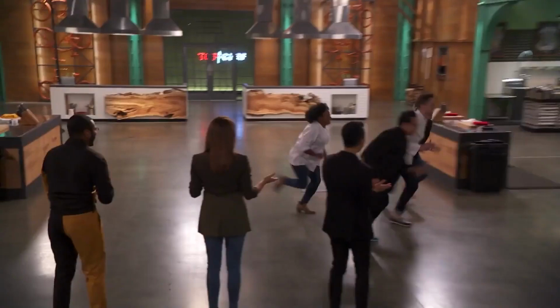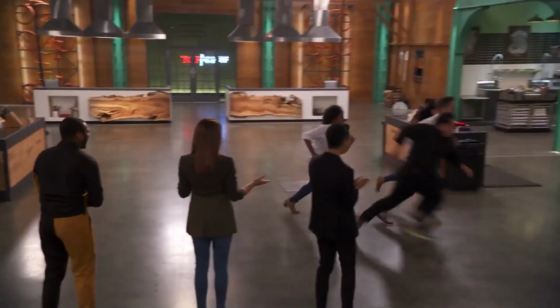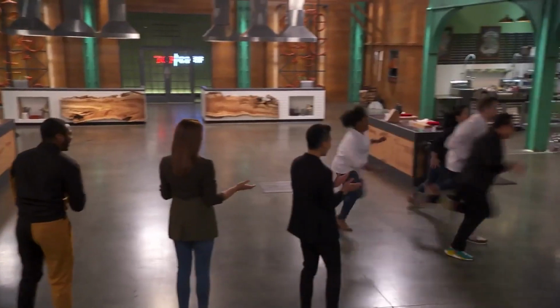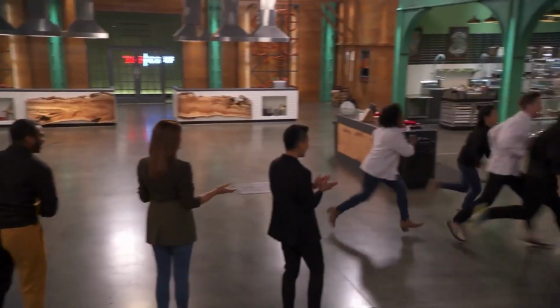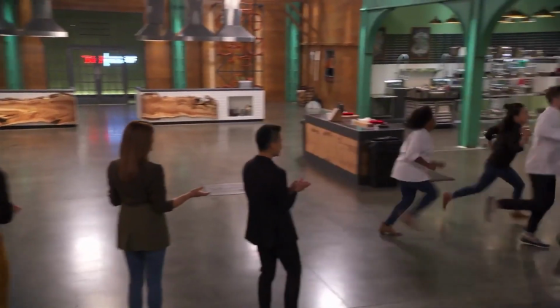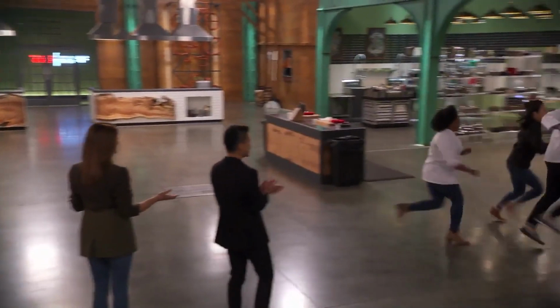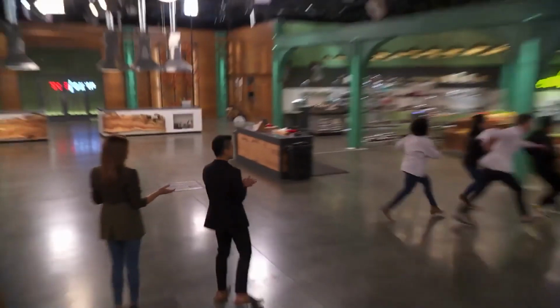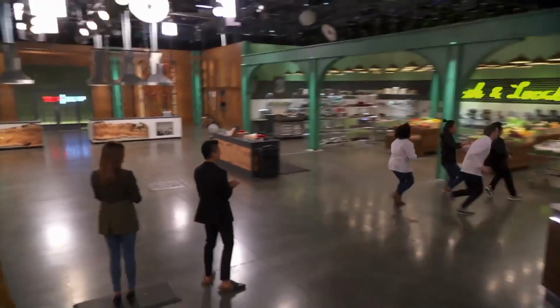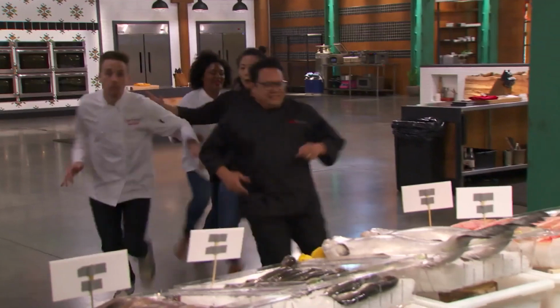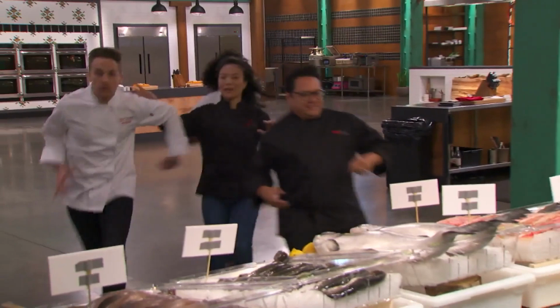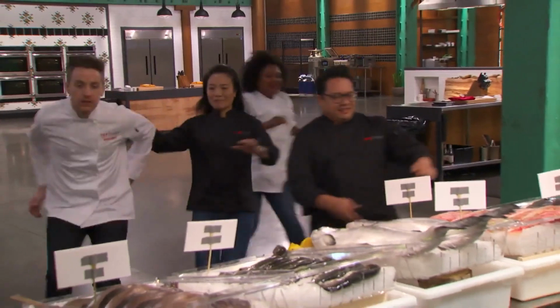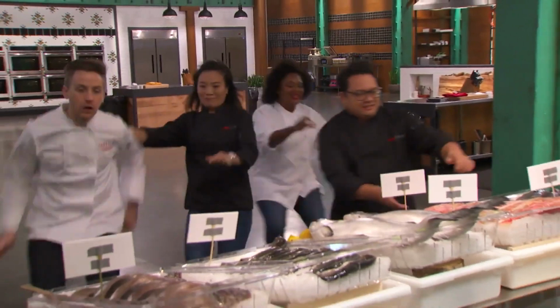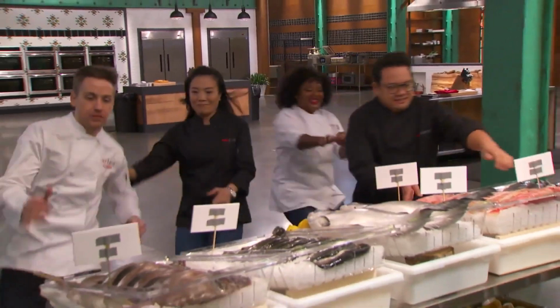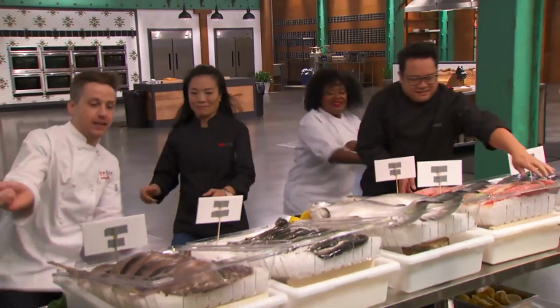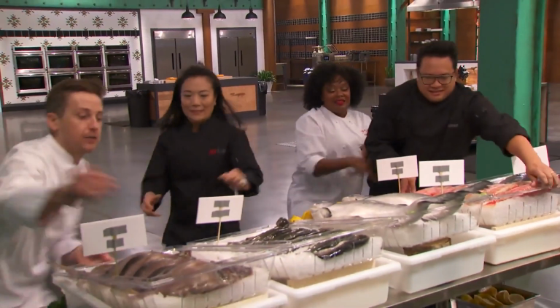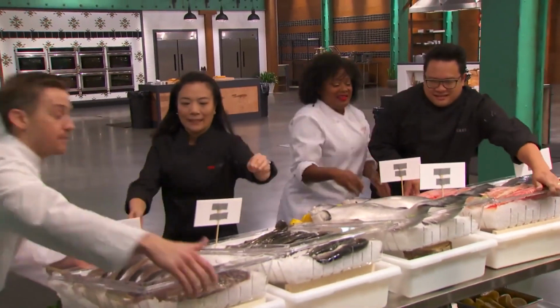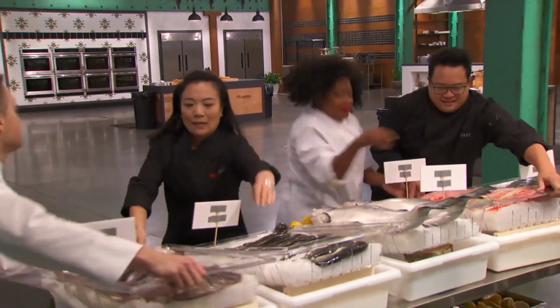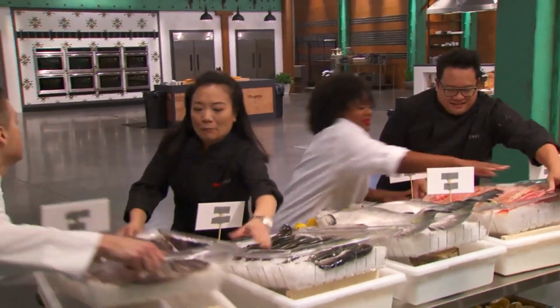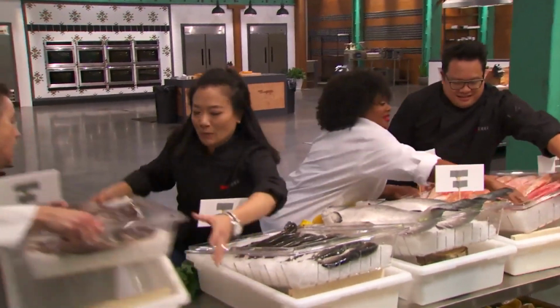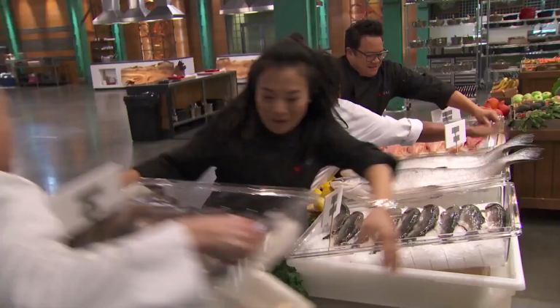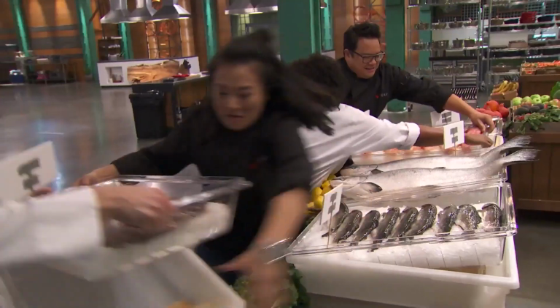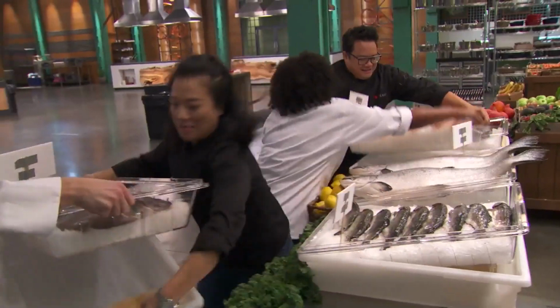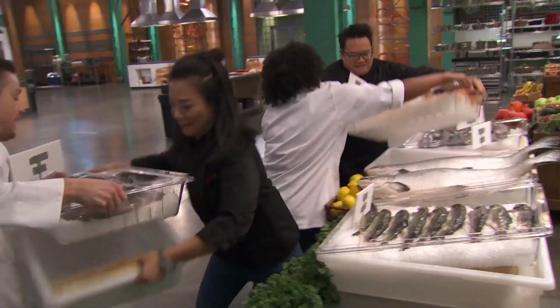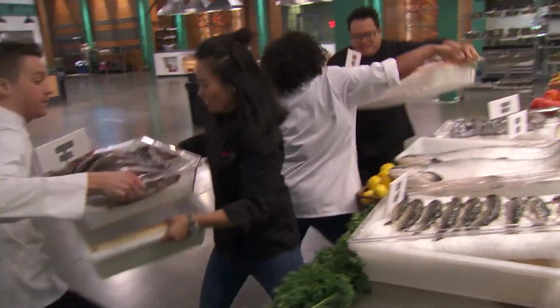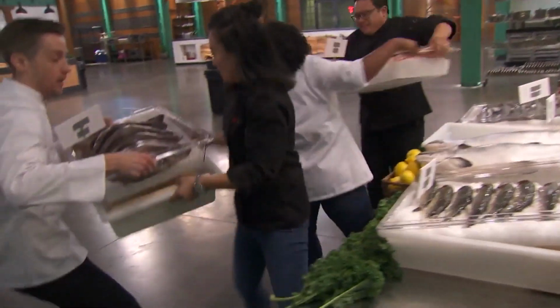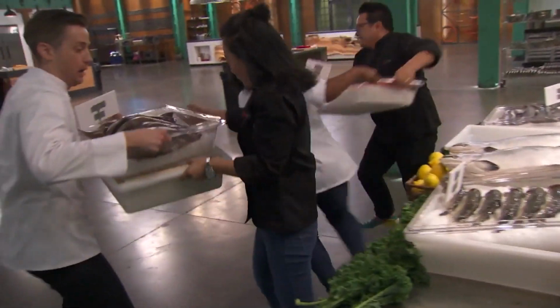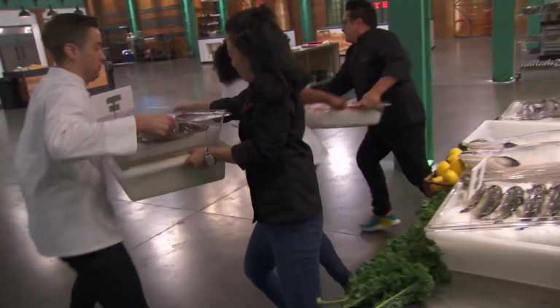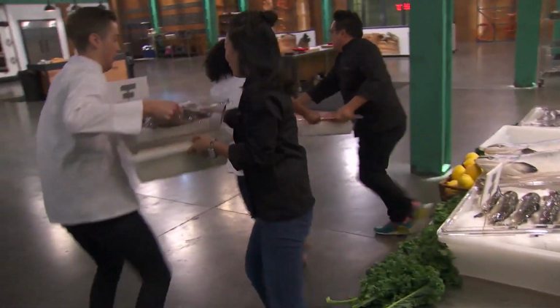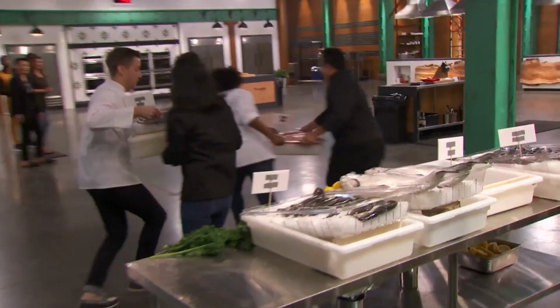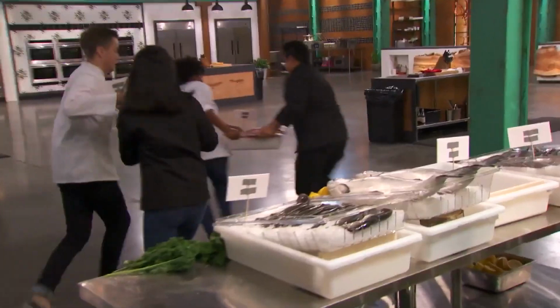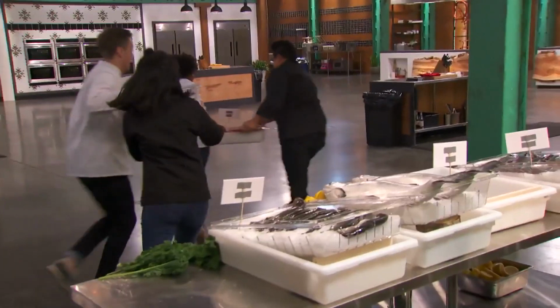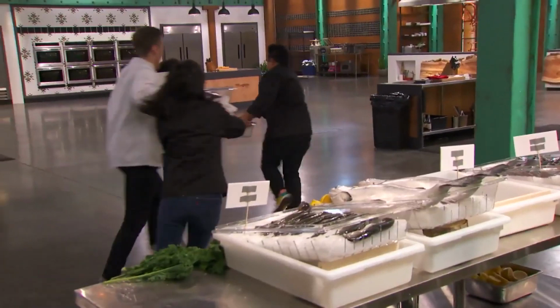Shirley, how much did I get? The whole thing. The whole thing, OK. That's heavy.